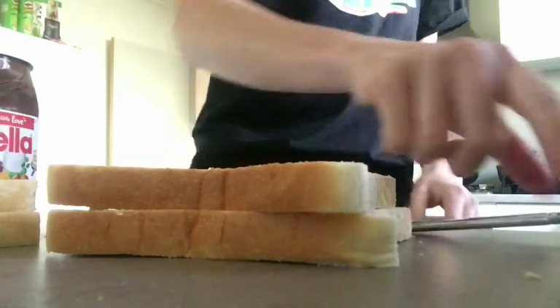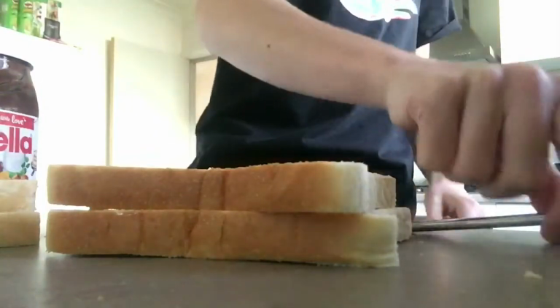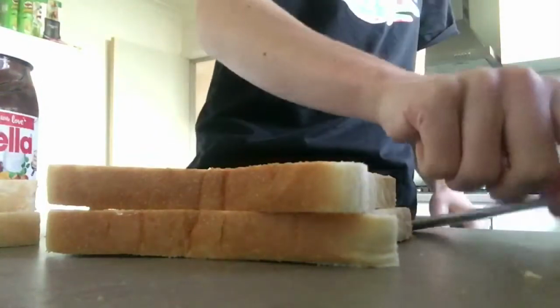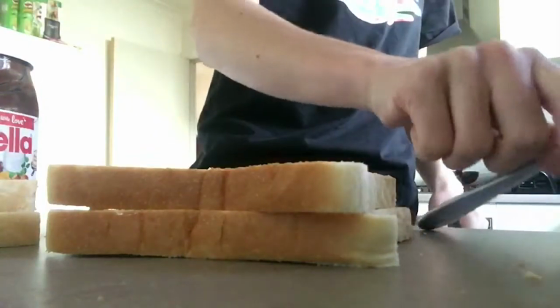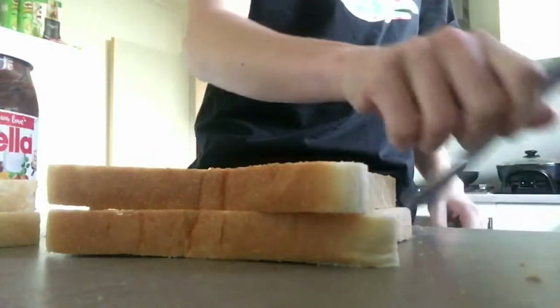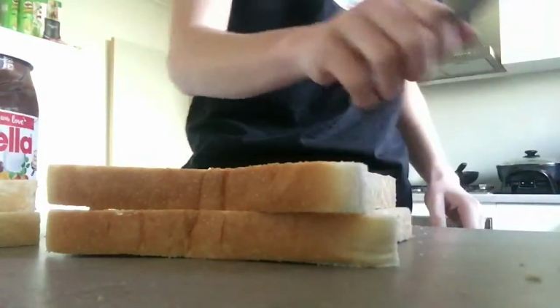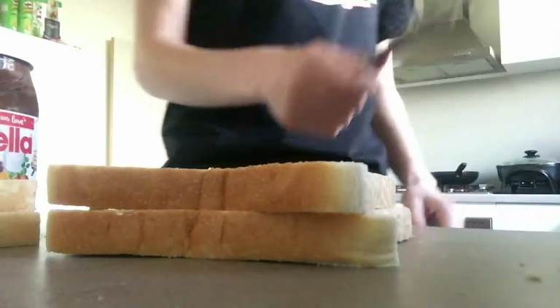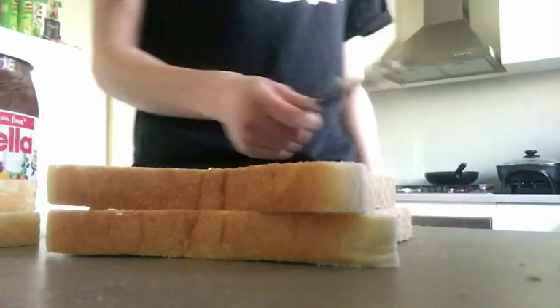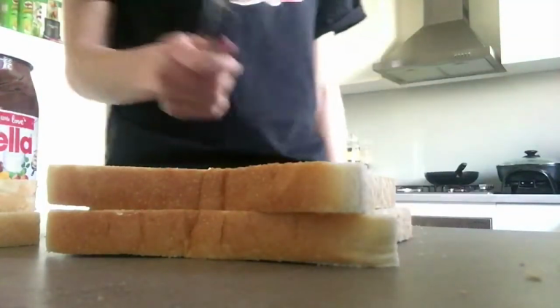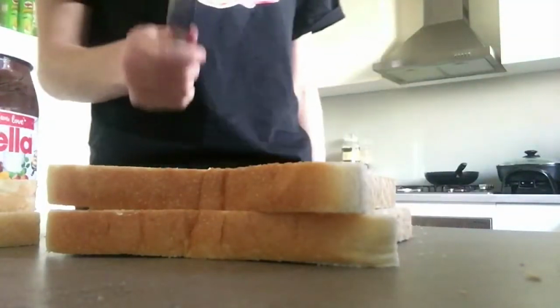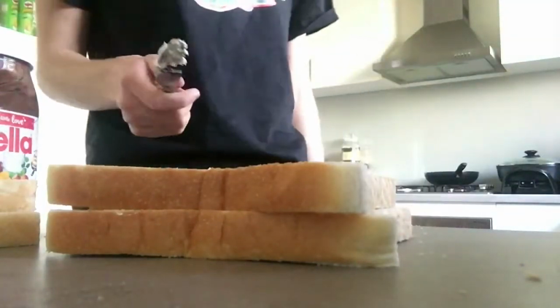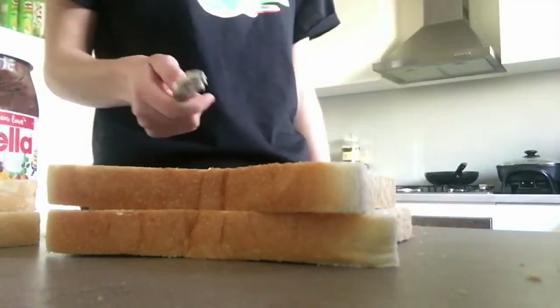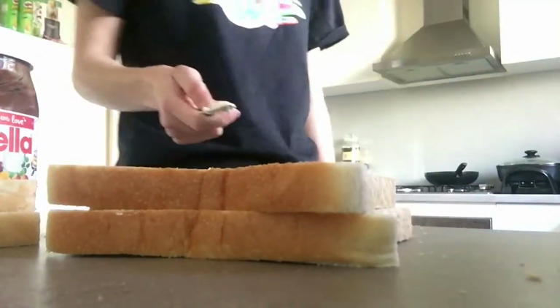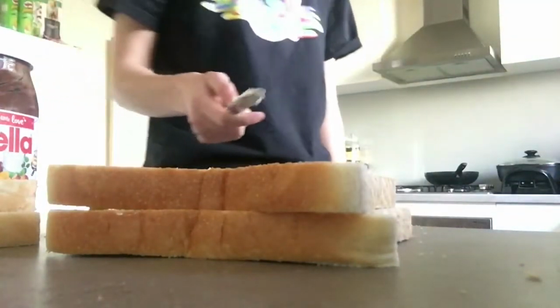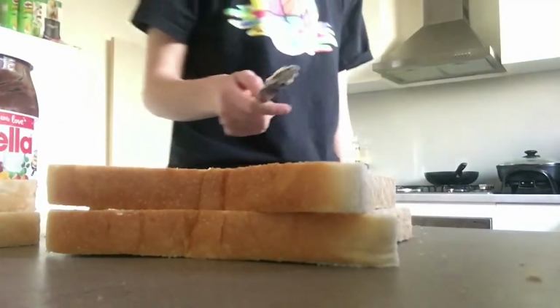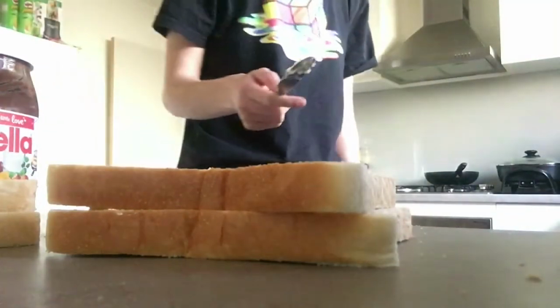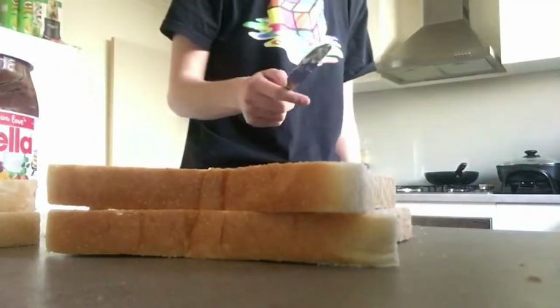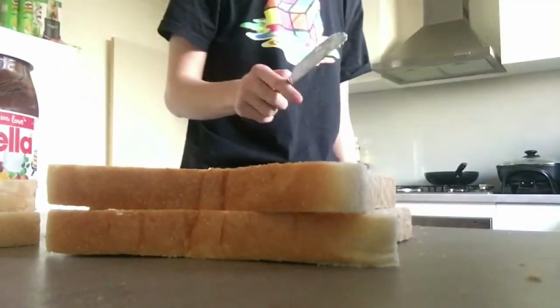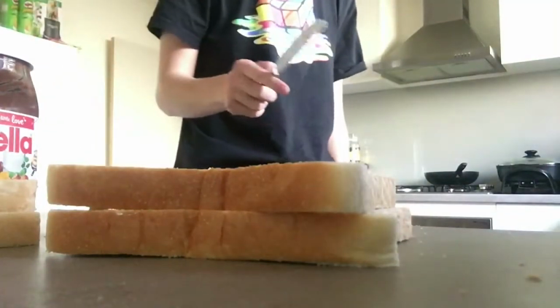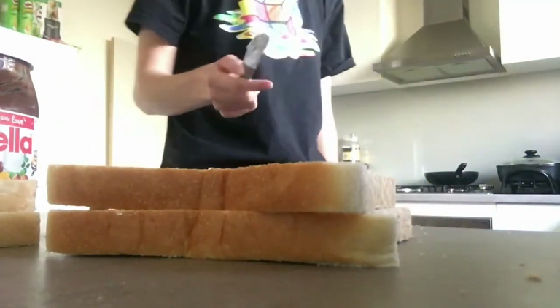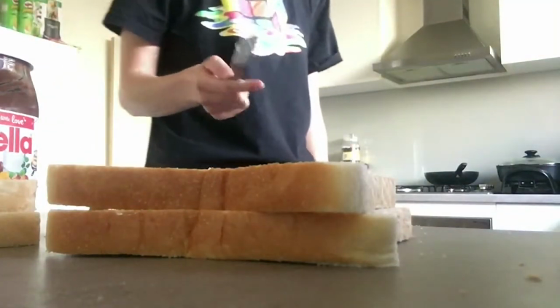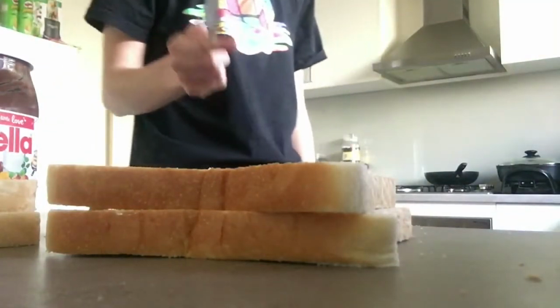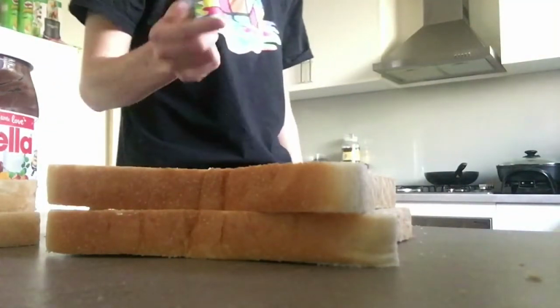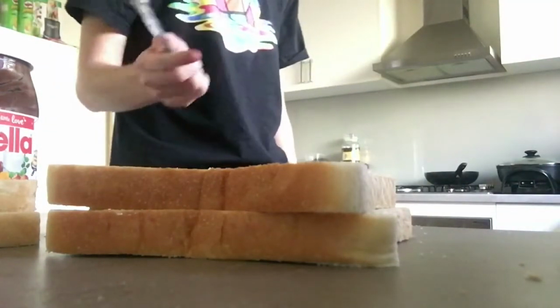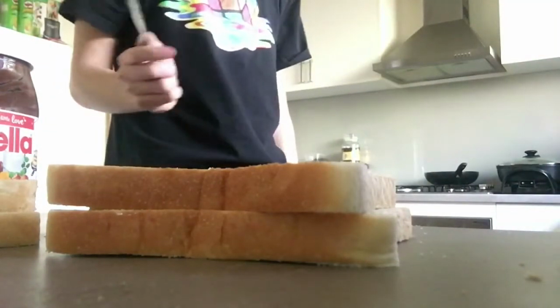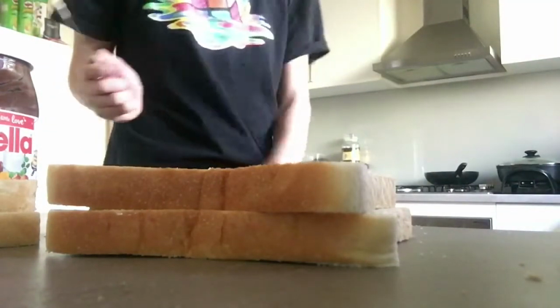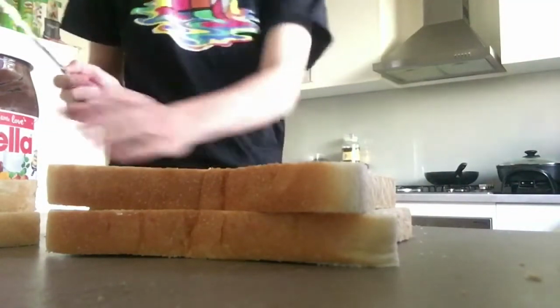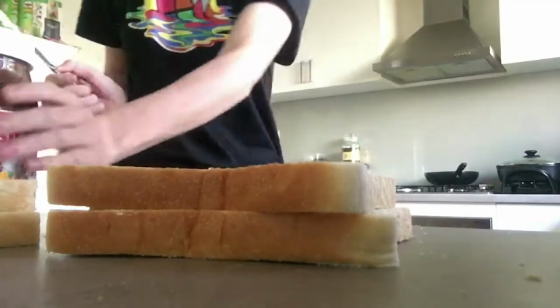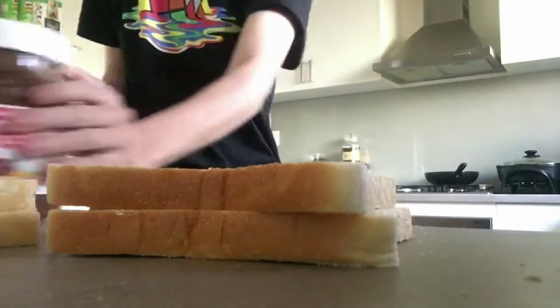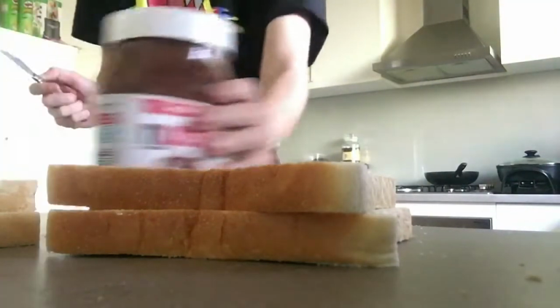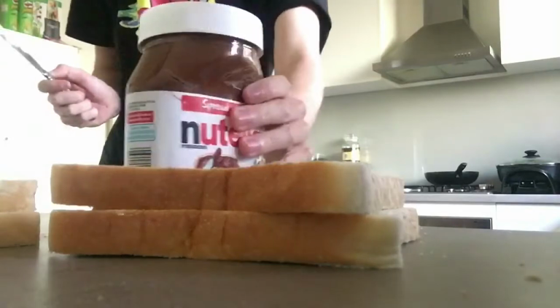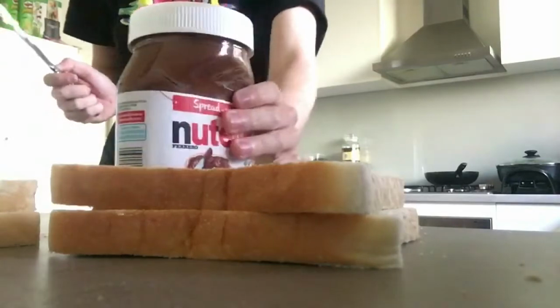Alright, now next, we are going to need the Nutella.